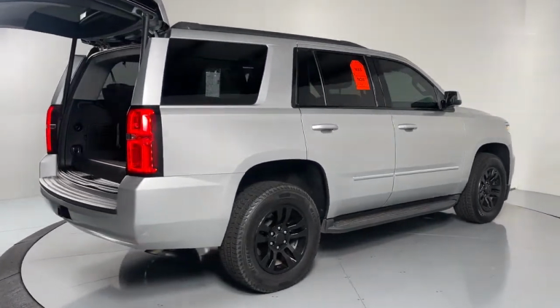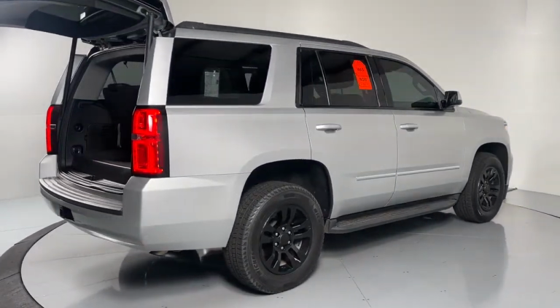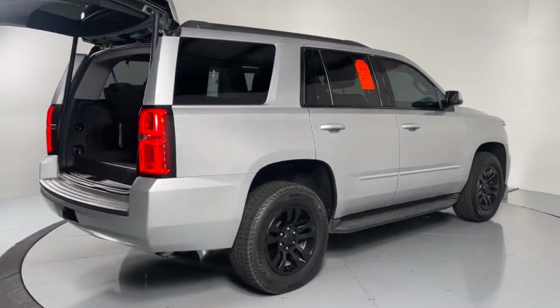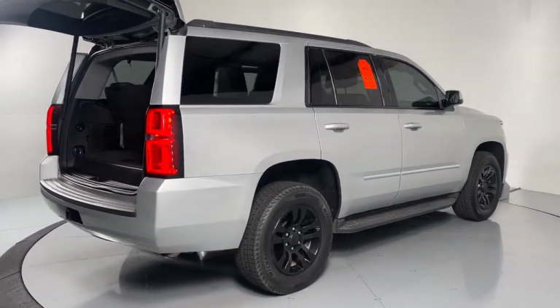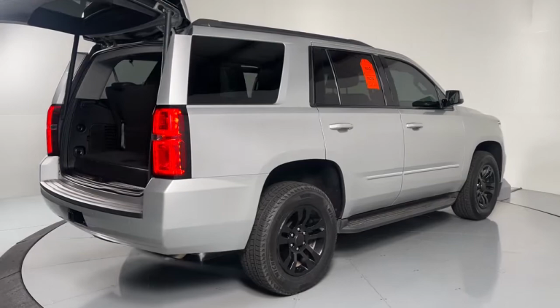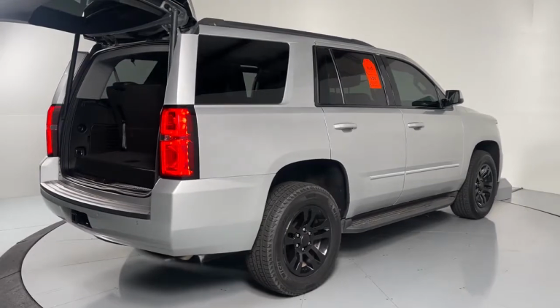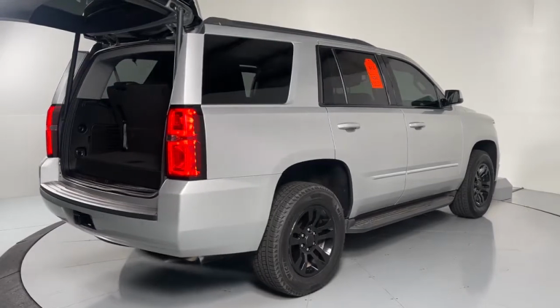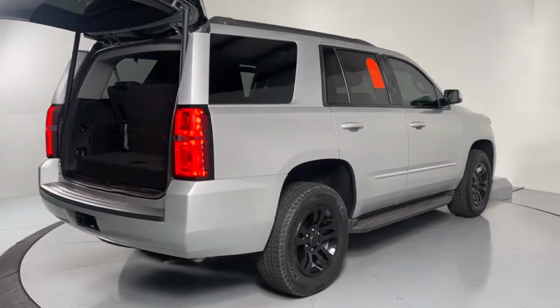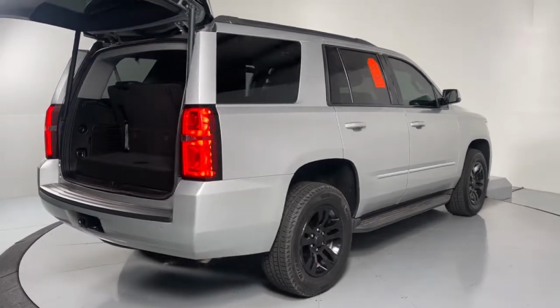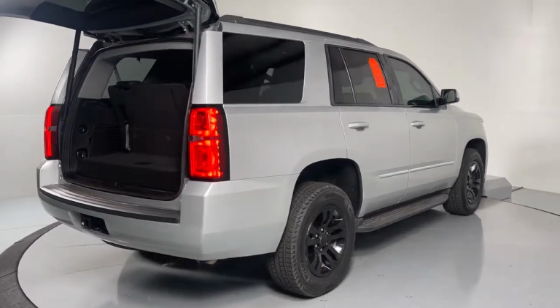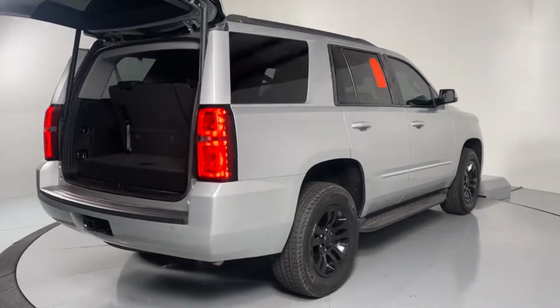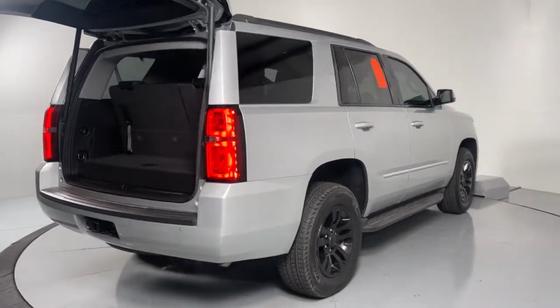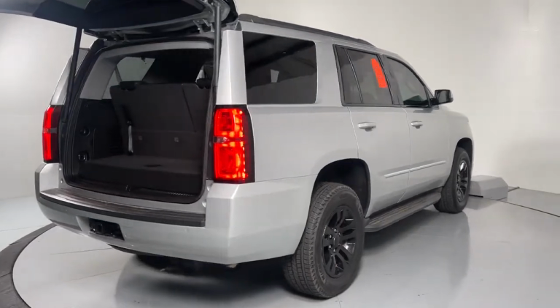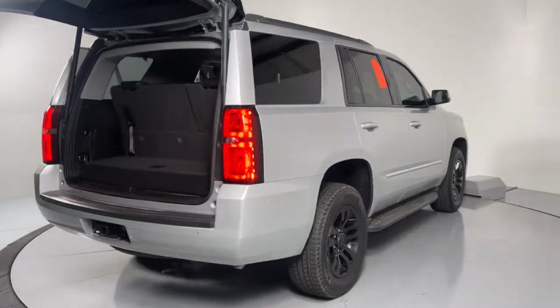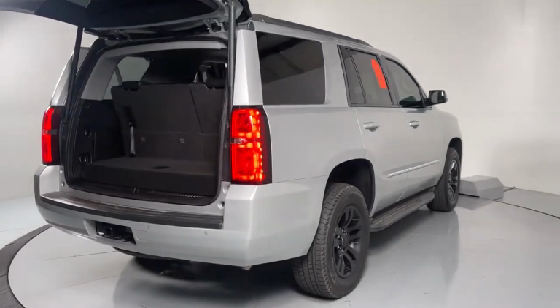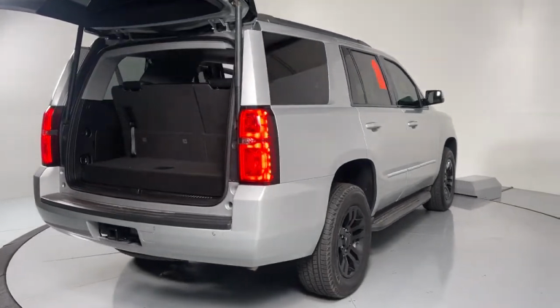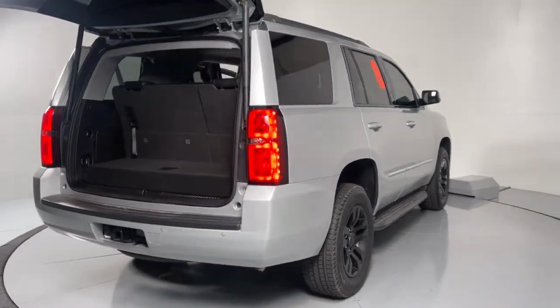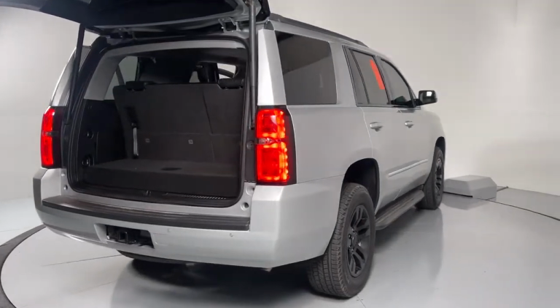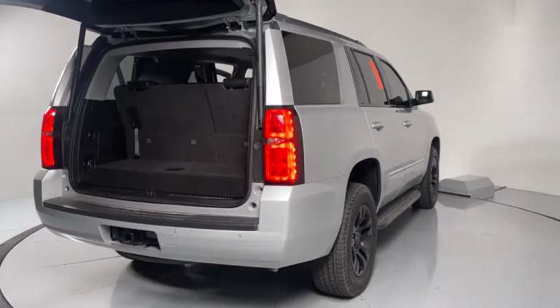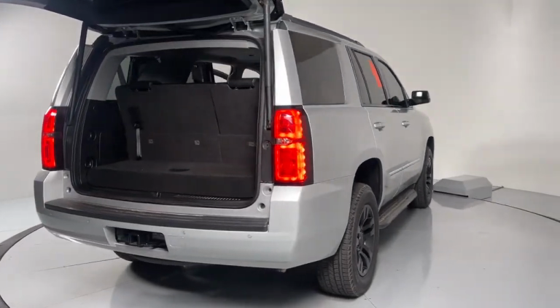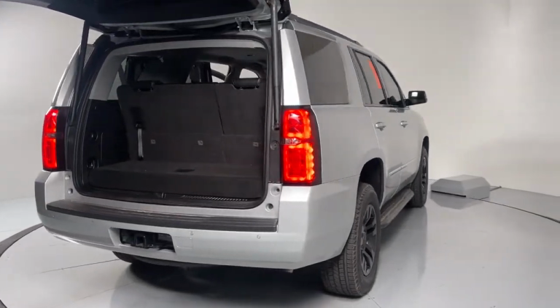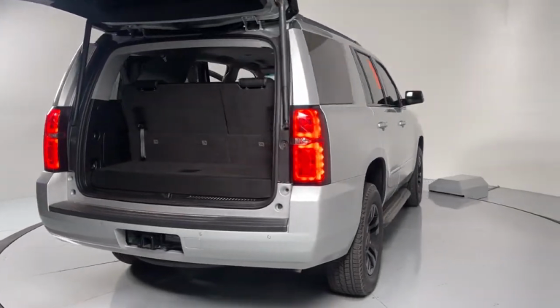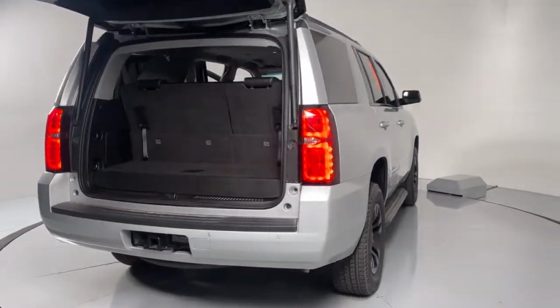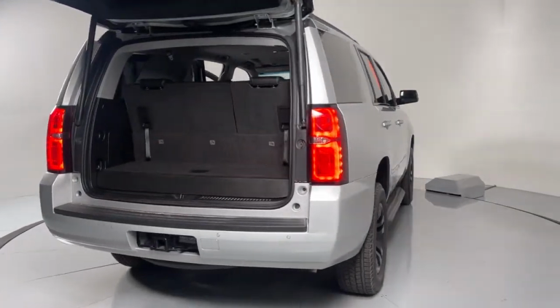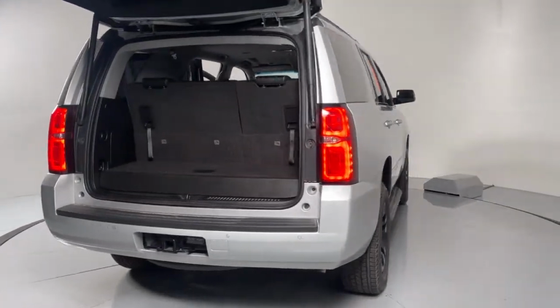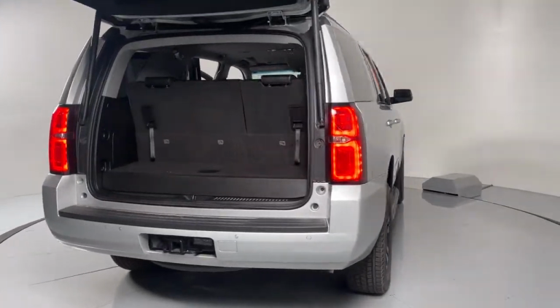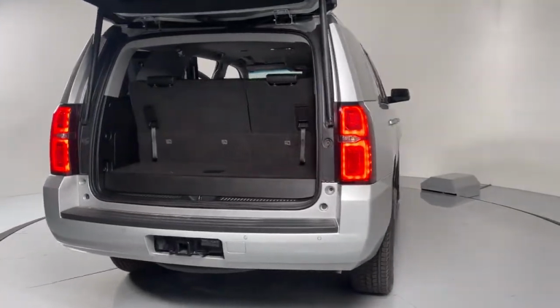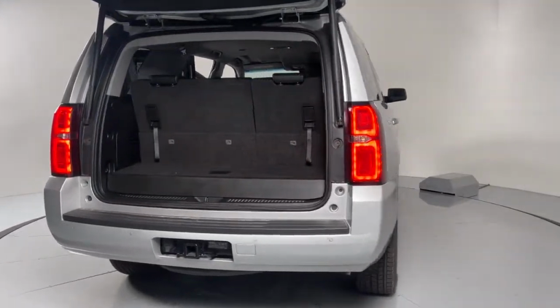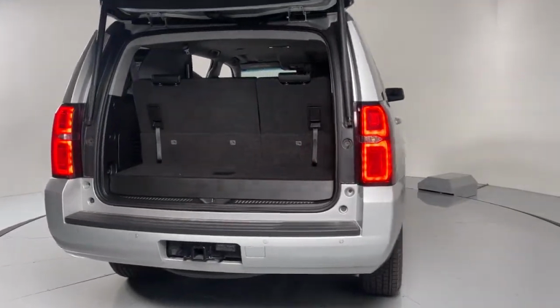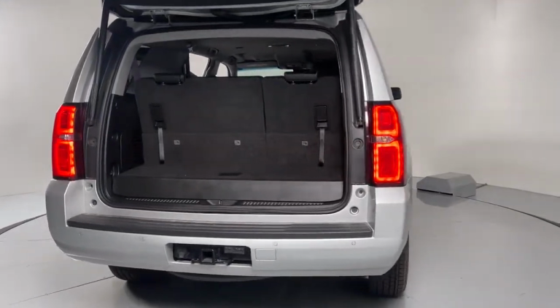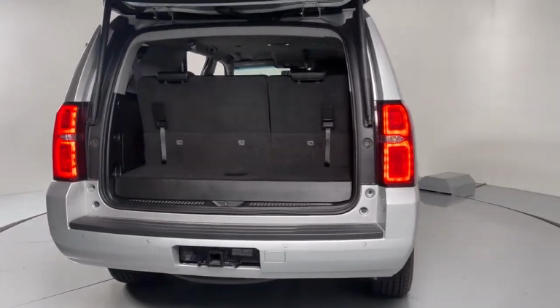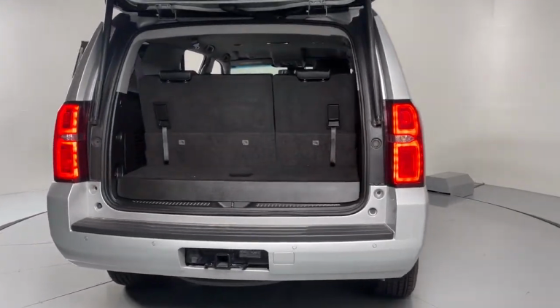Spacious and quiet, athletic and safe, it's a powerful ally awaiting your command.